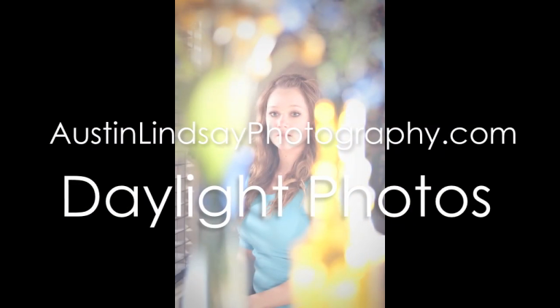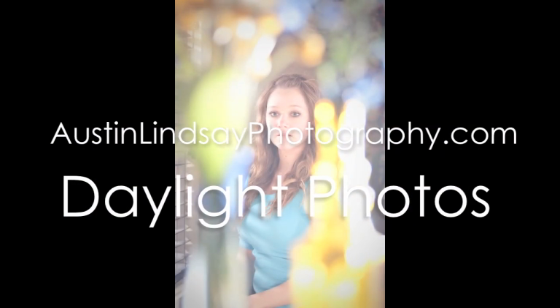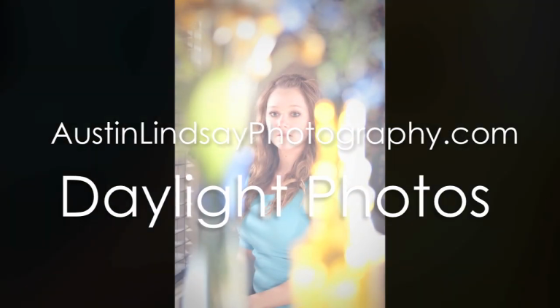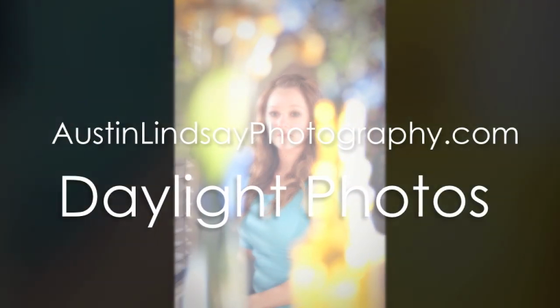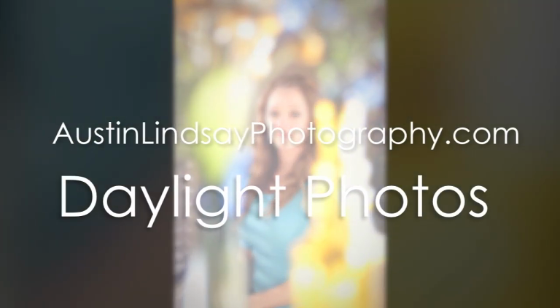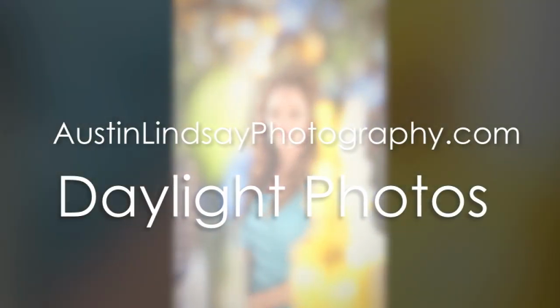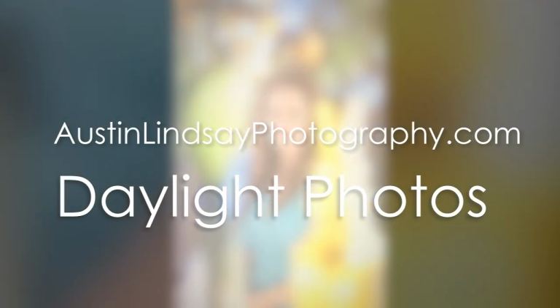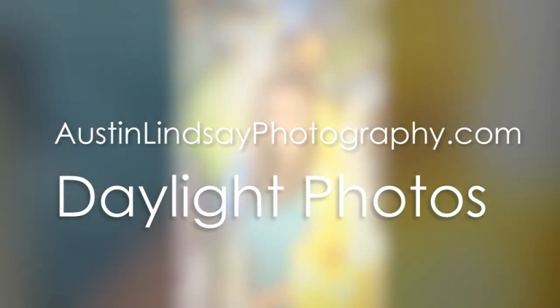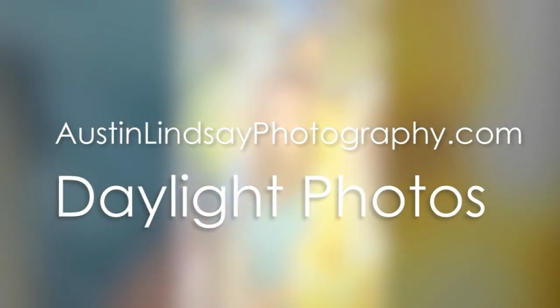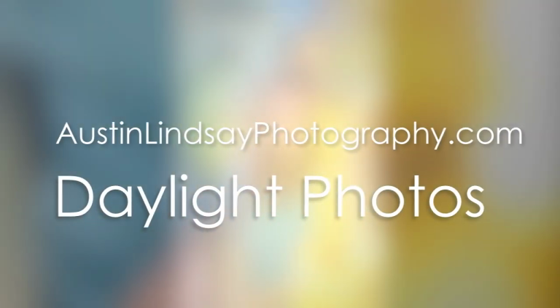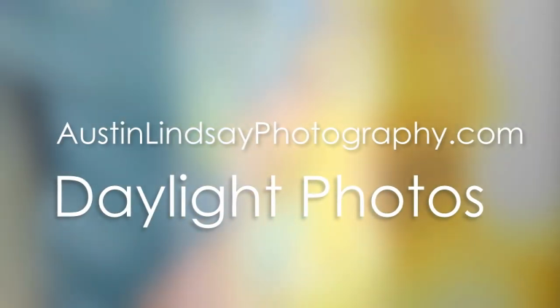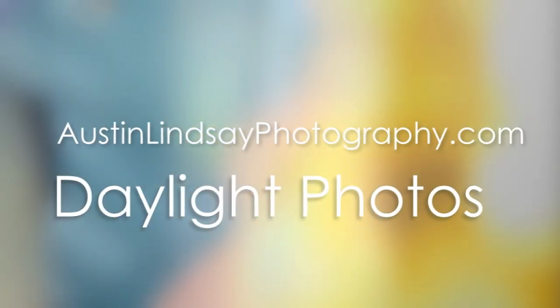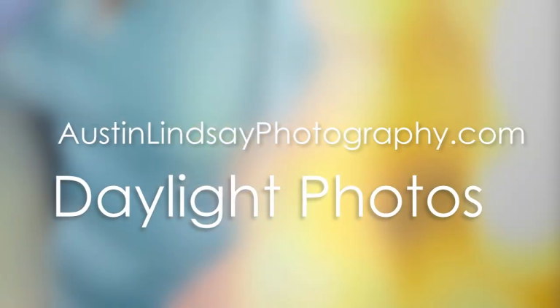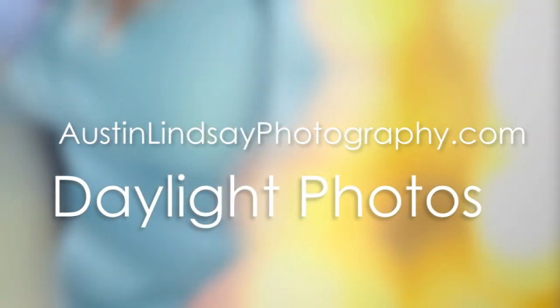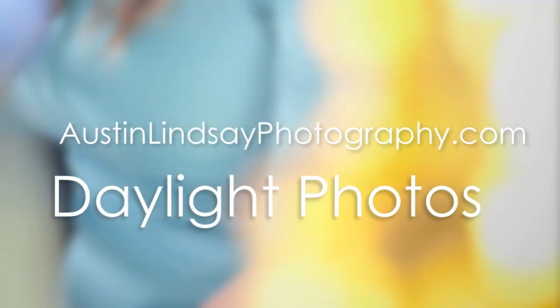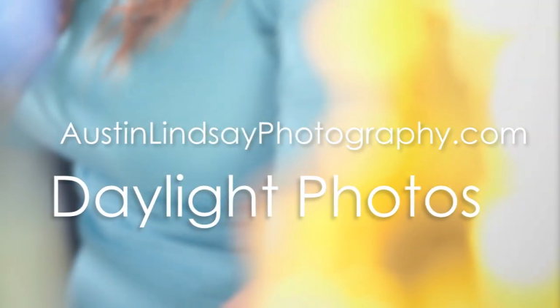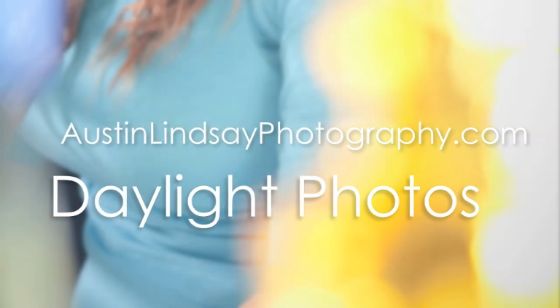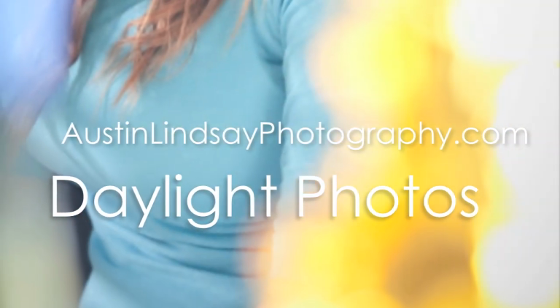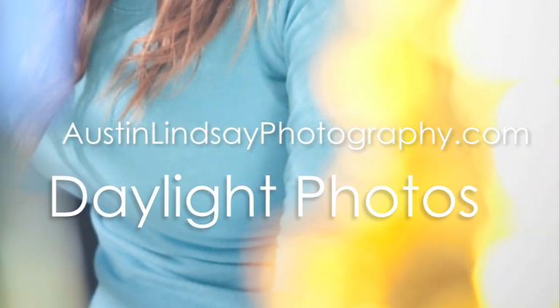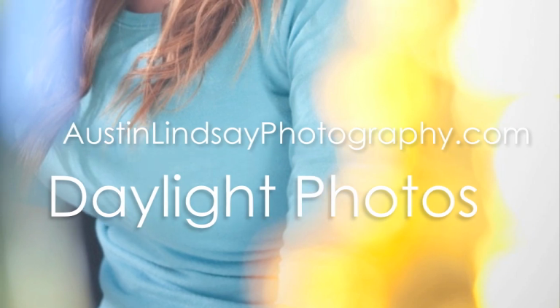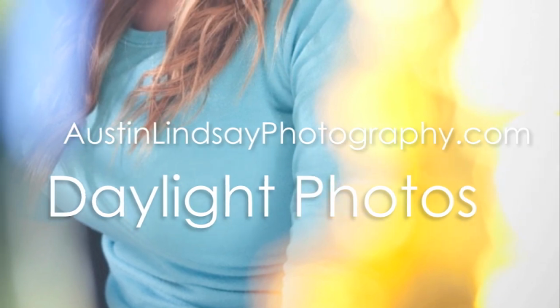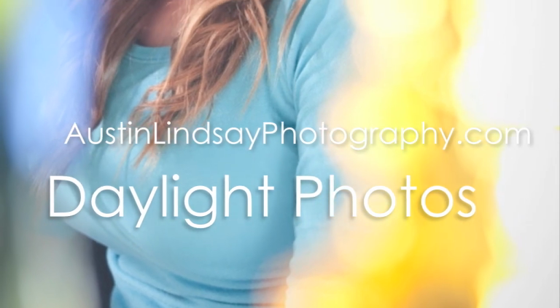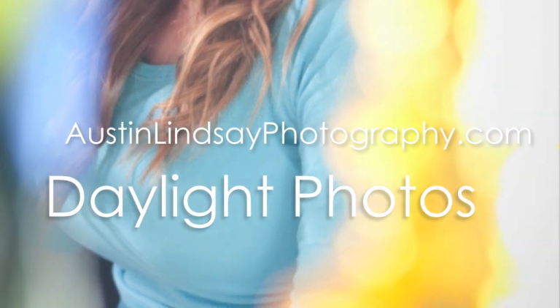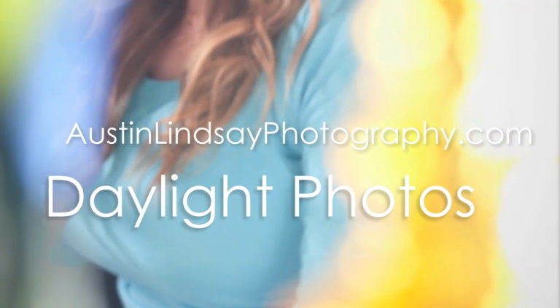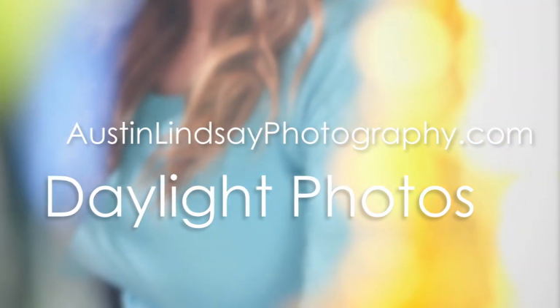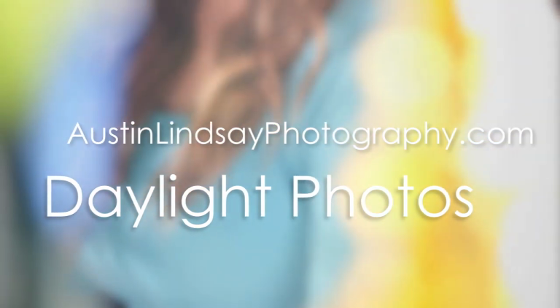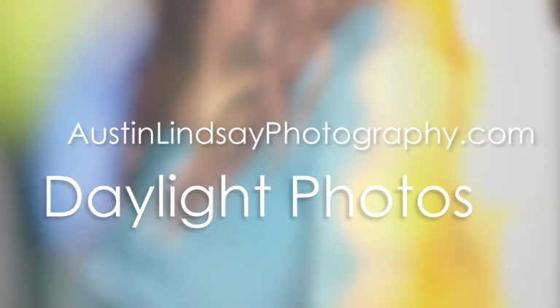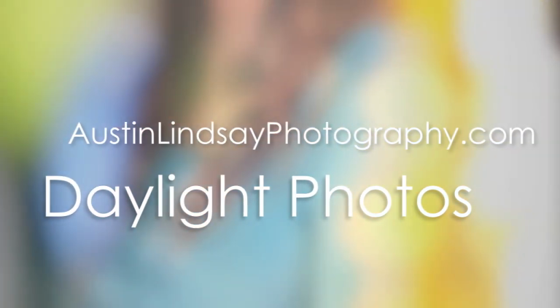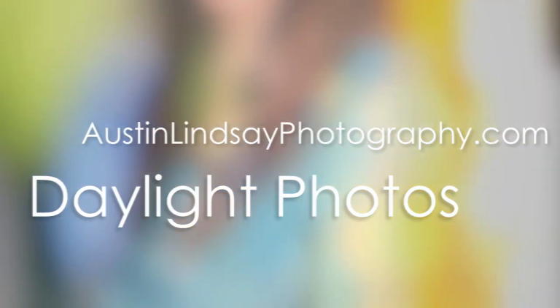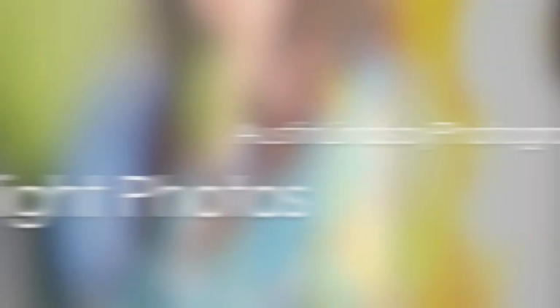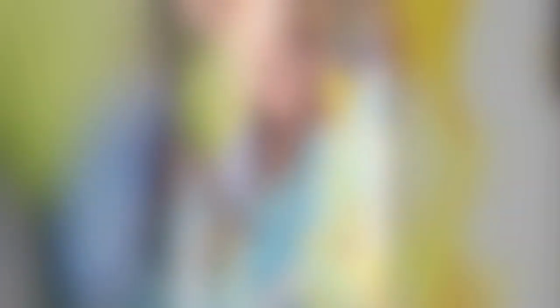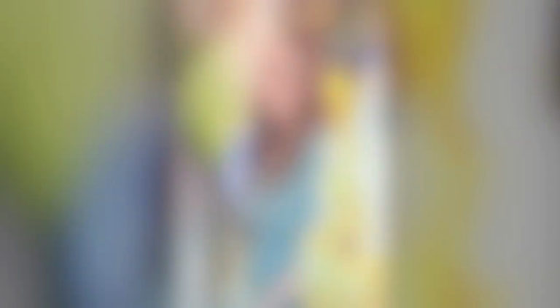Hey everybody, this is Austin with Austin Lindsey Photography. Today I'm going to show you a quick tutorial about mimicking natural light using strobes.